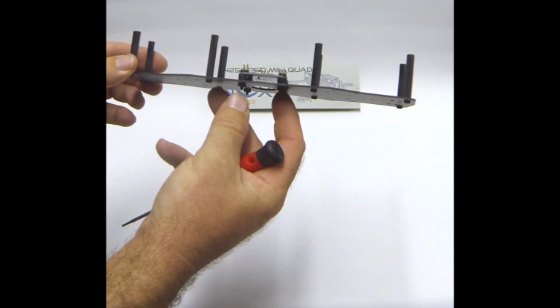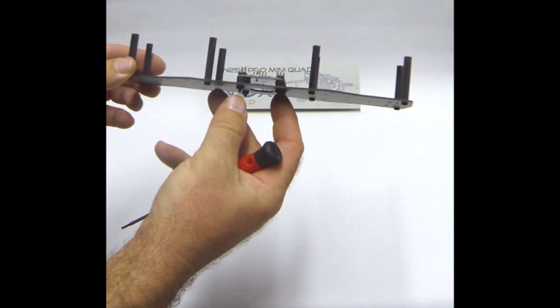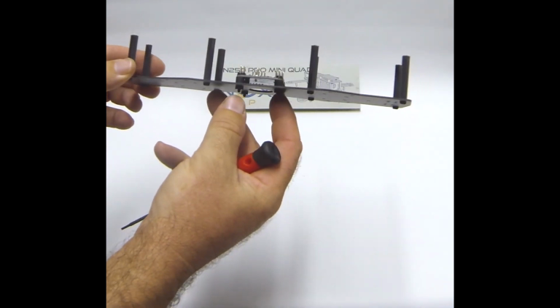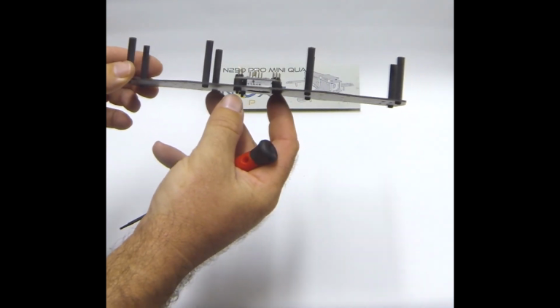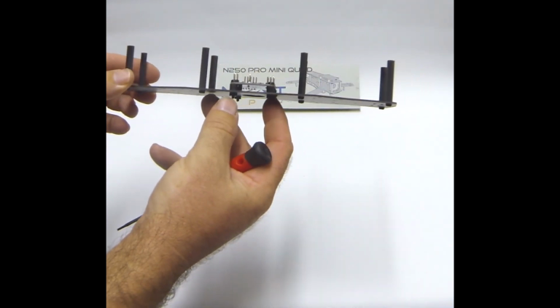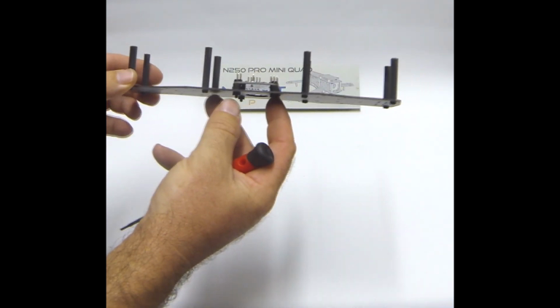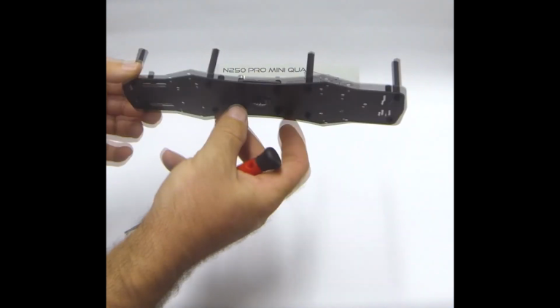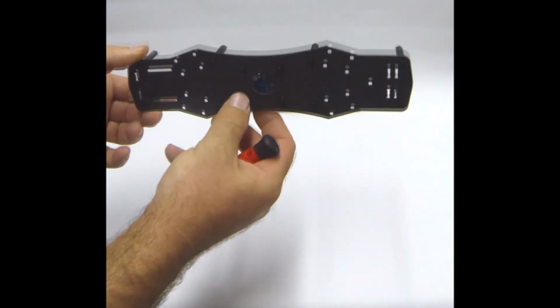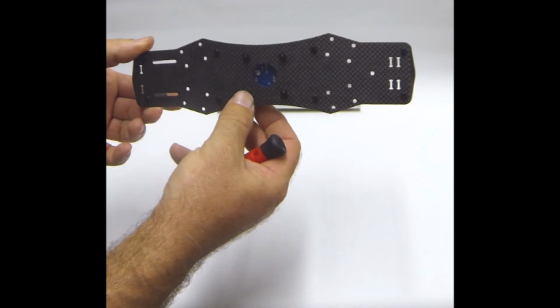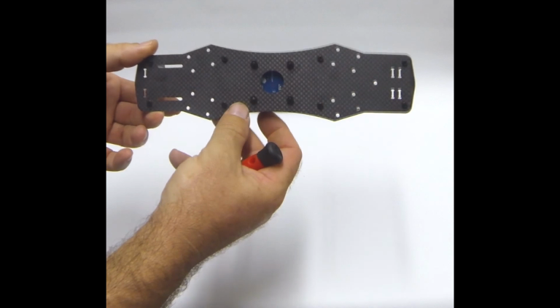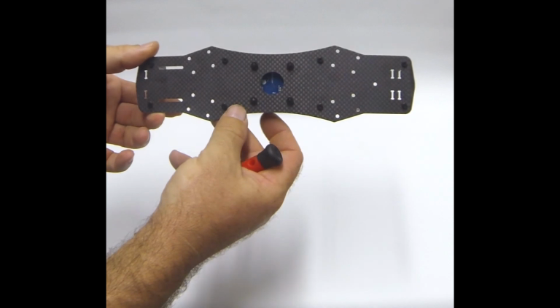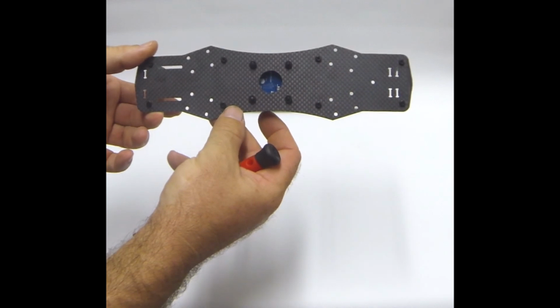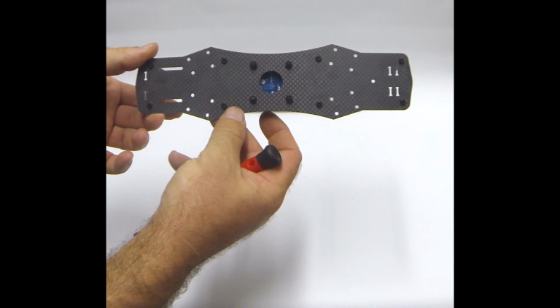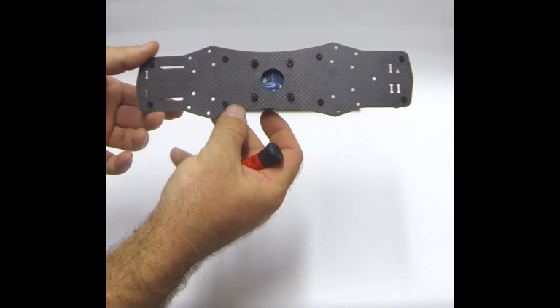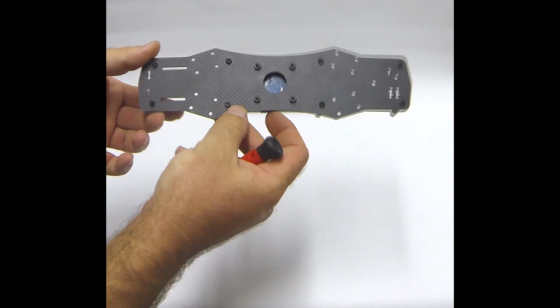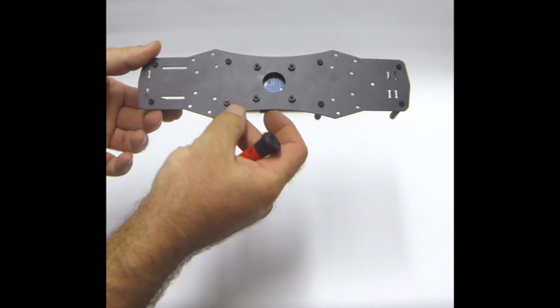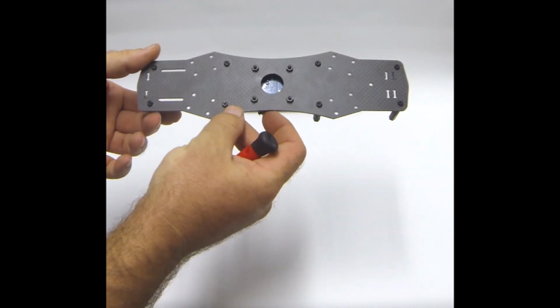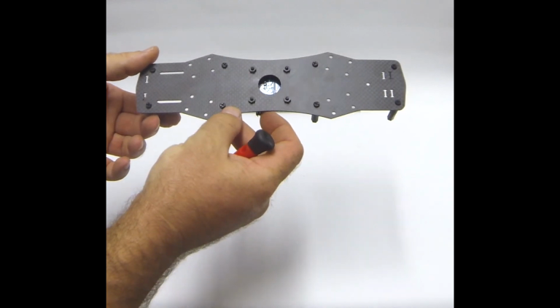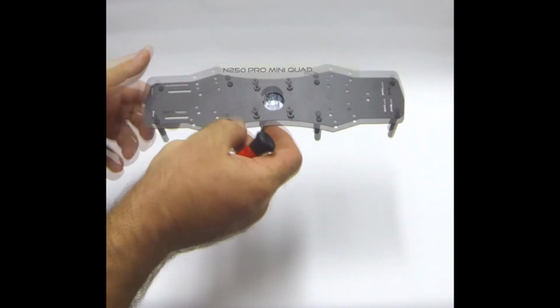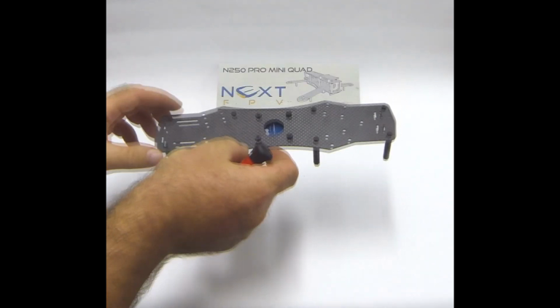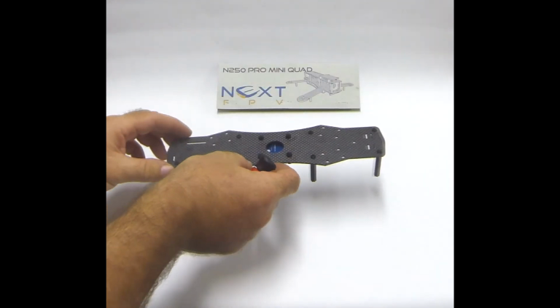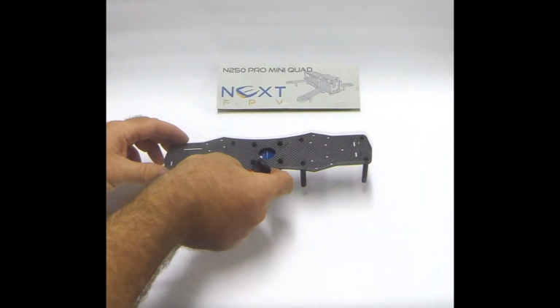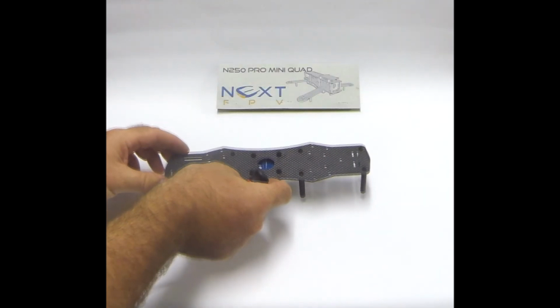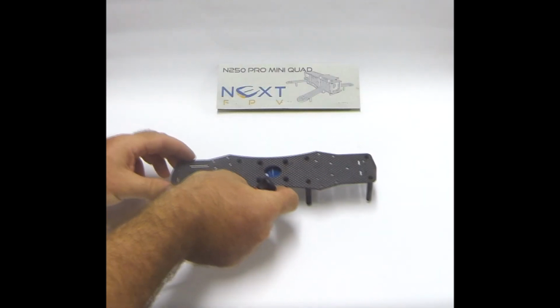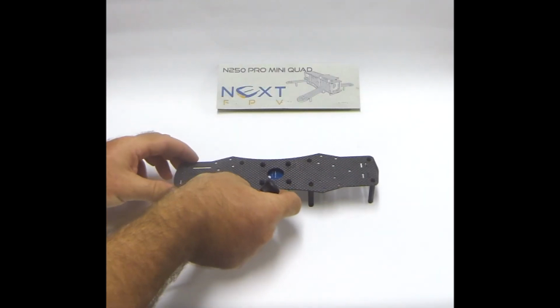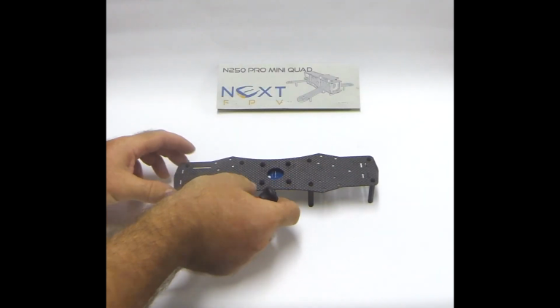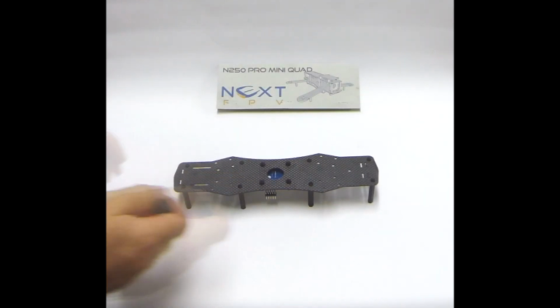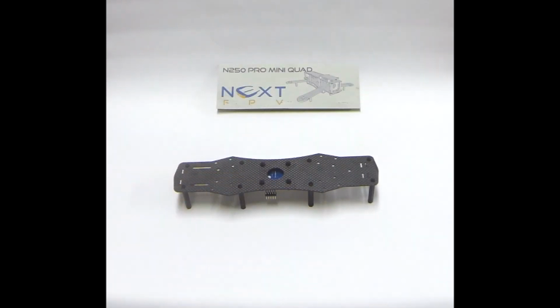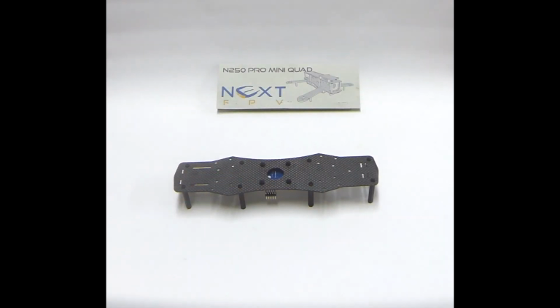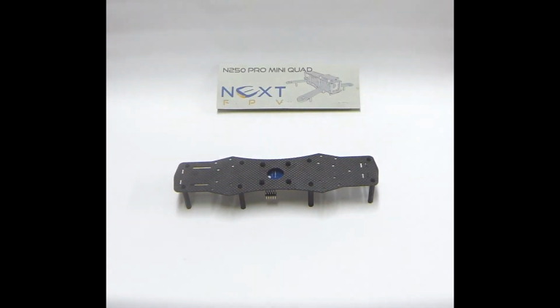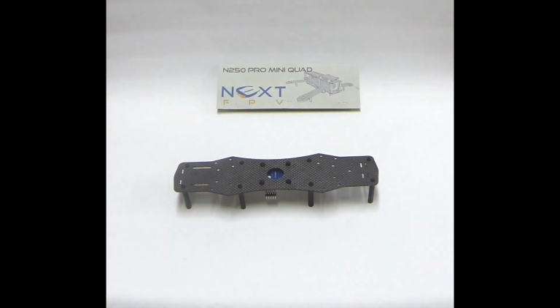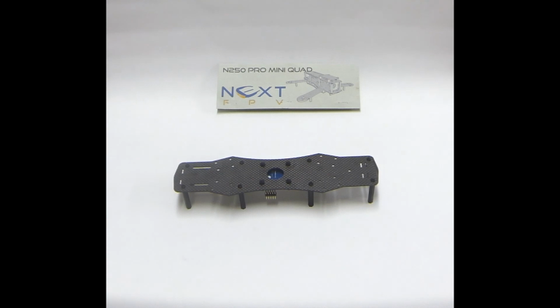So that's the flight controller in. You can see there's plenty of clearance to get your cables up through from the bottom of the quad from the ESCs — it's a good mount there.